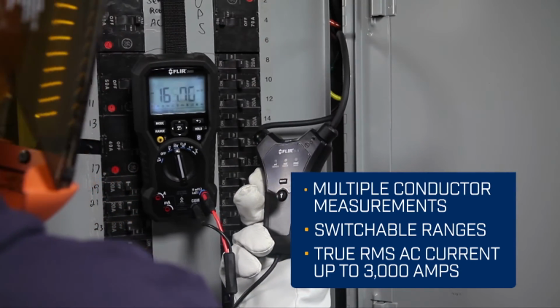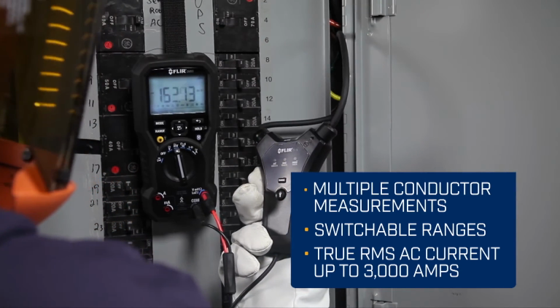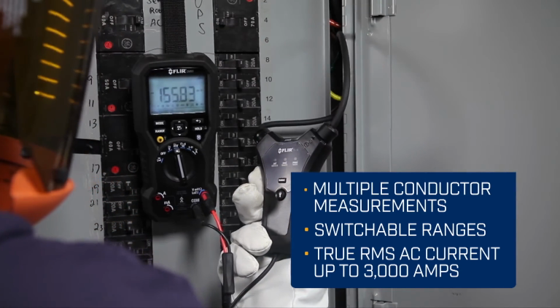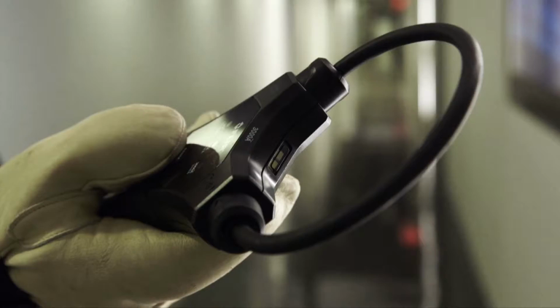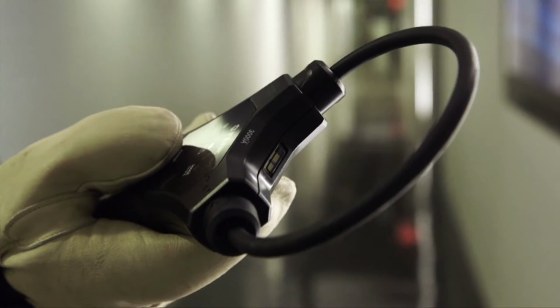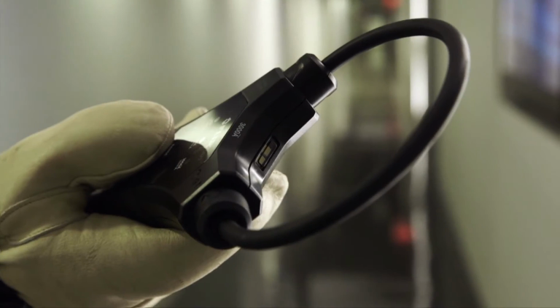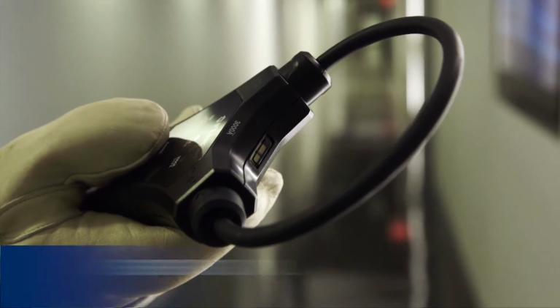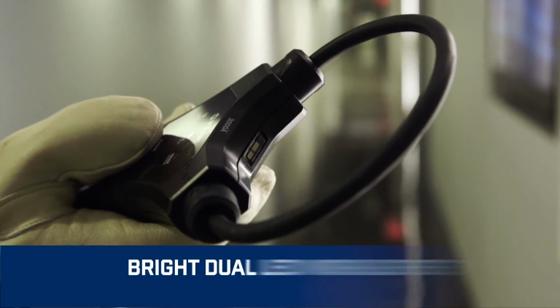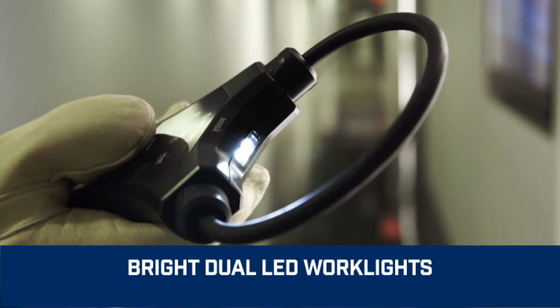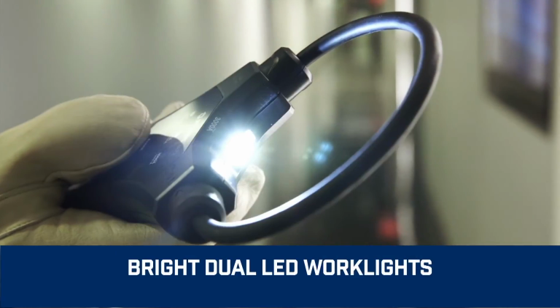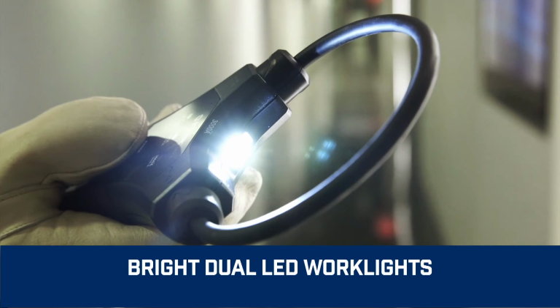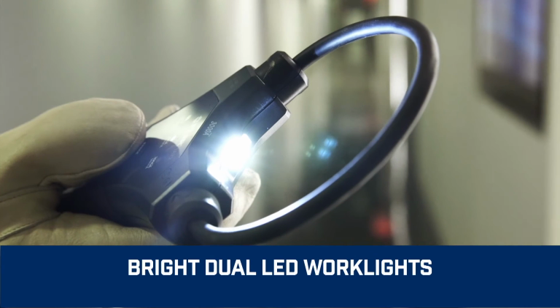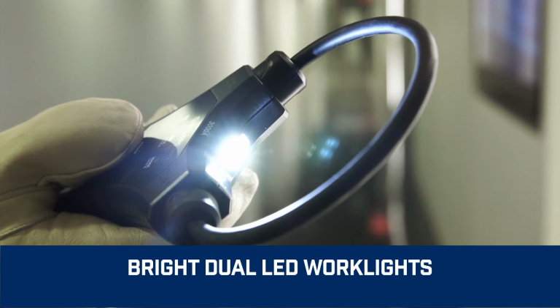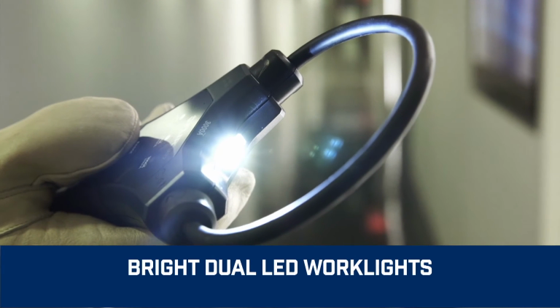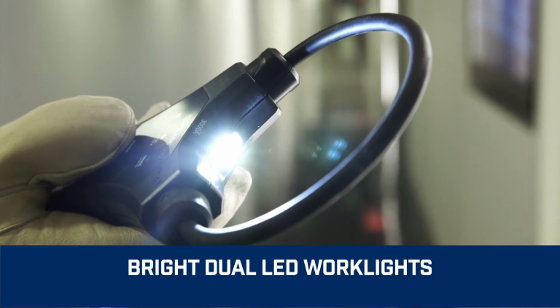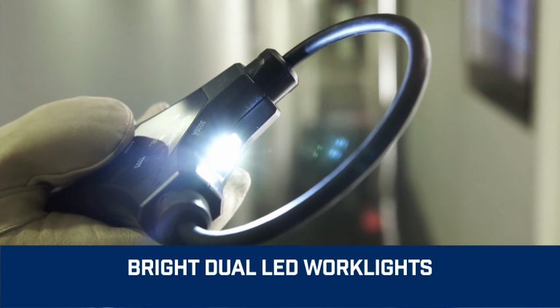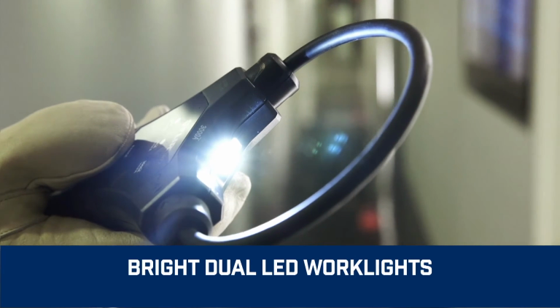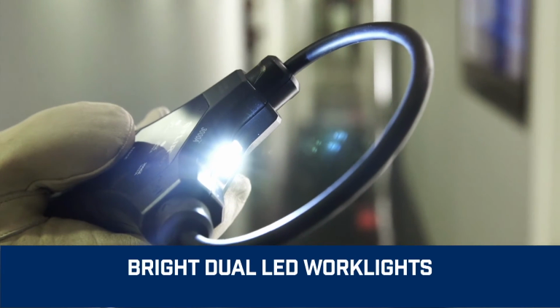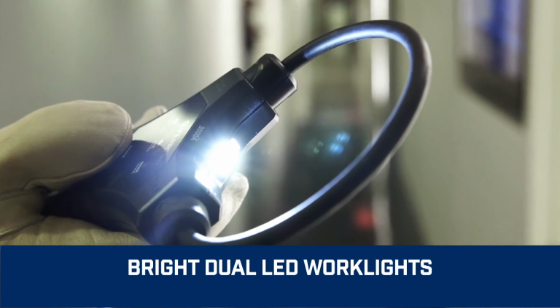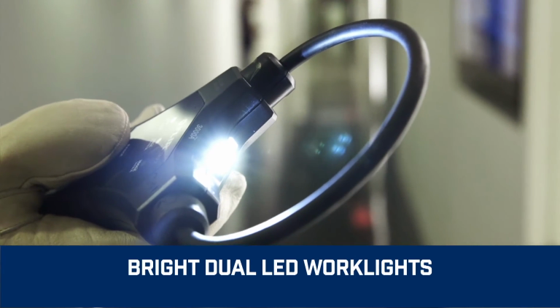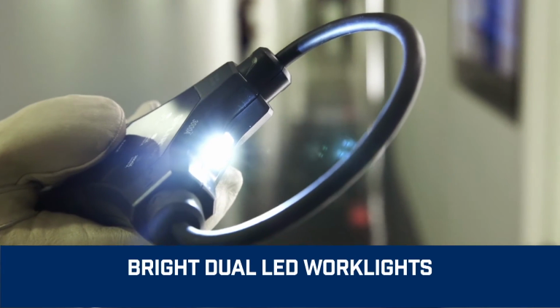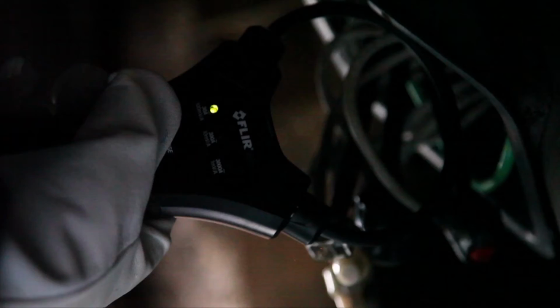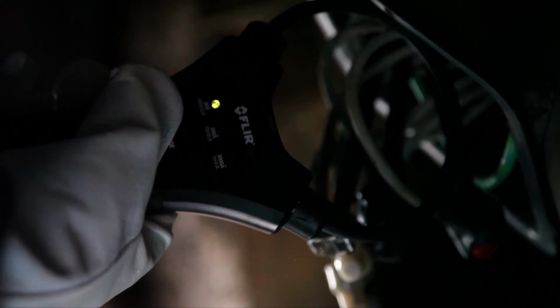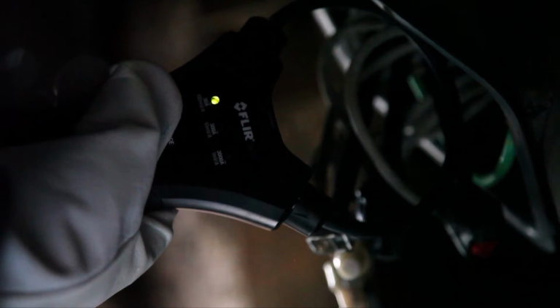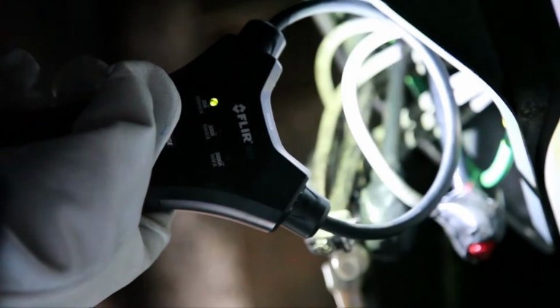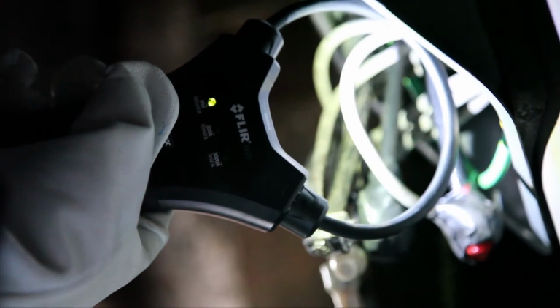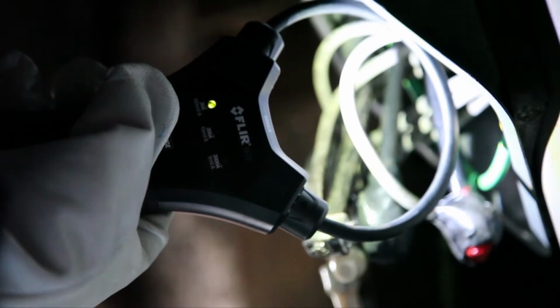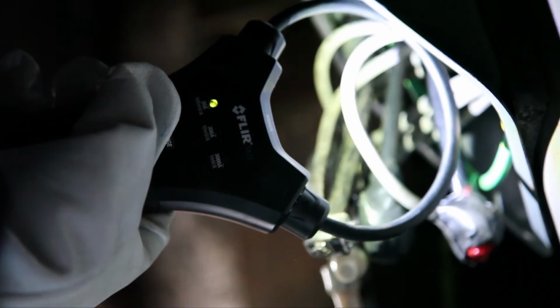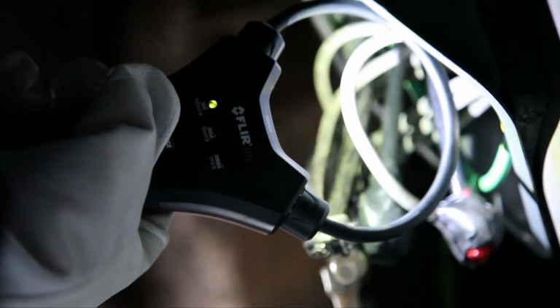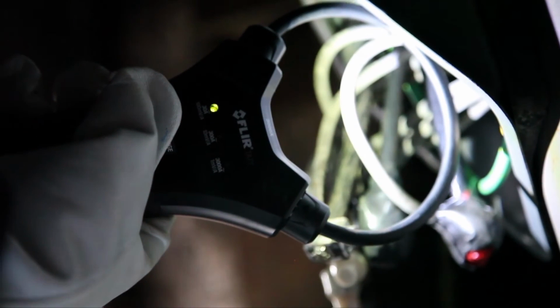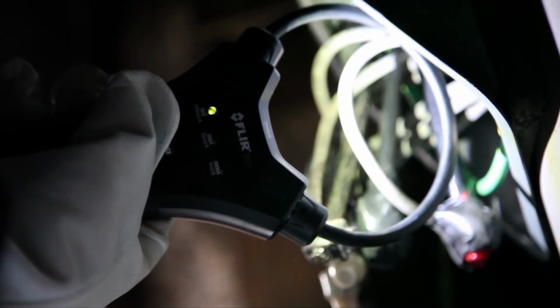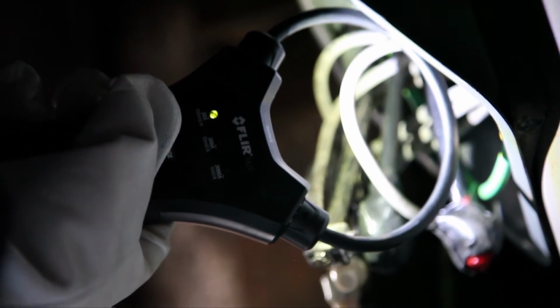Bright dual LED work lights provide built-in illumination to help you see in dark spaces and overcome shadows.